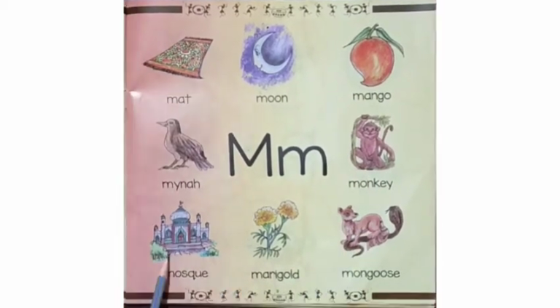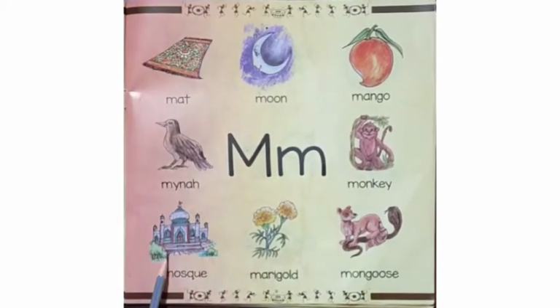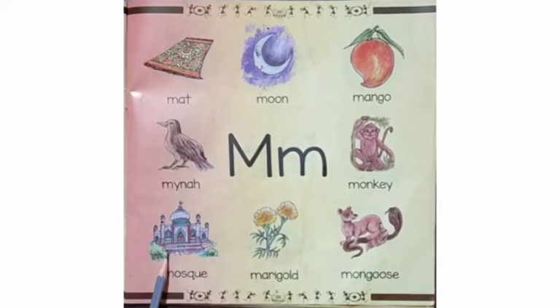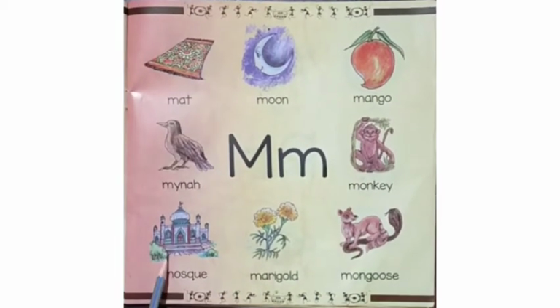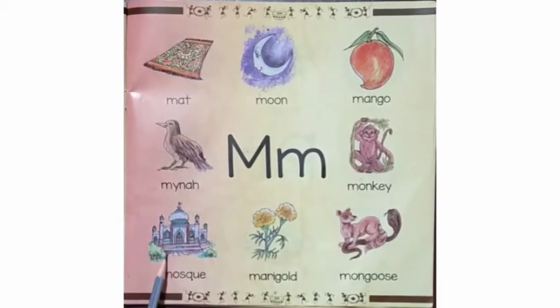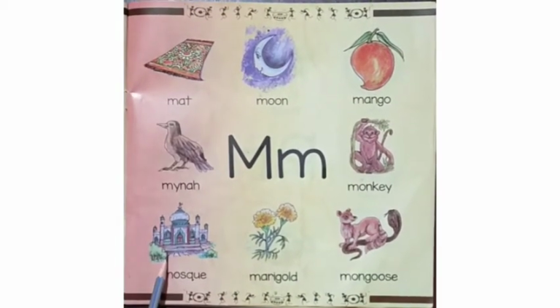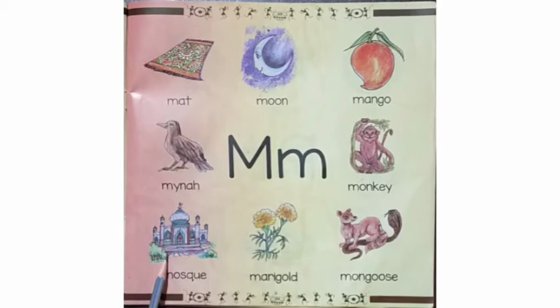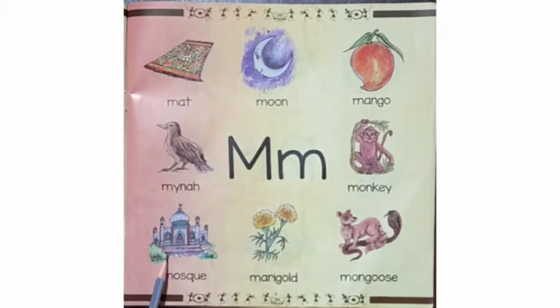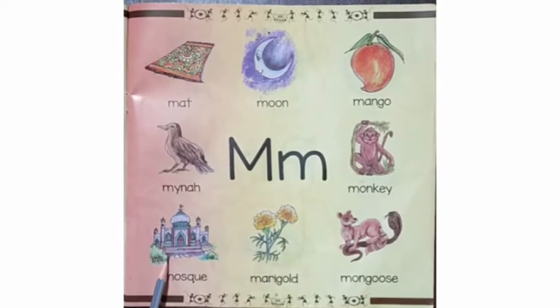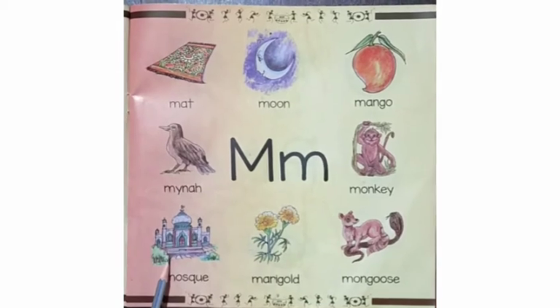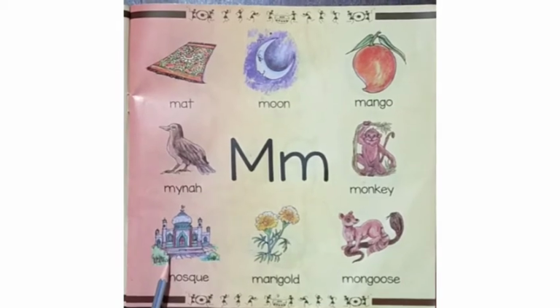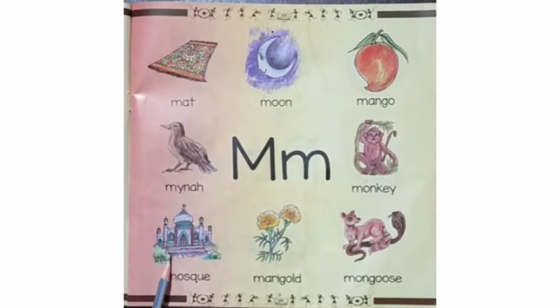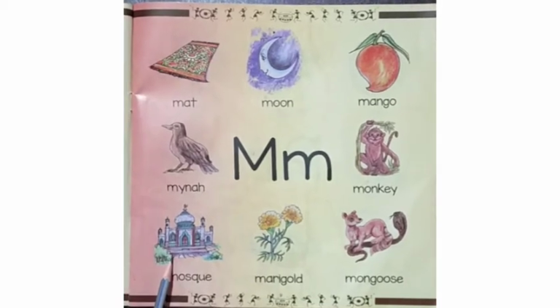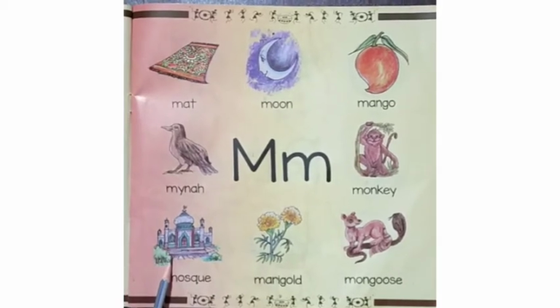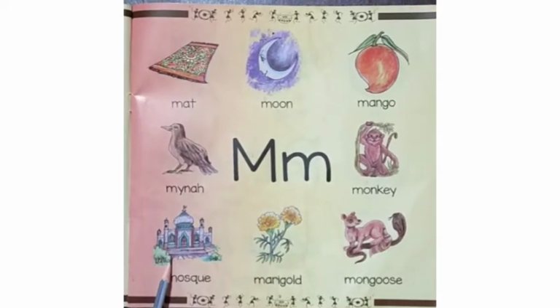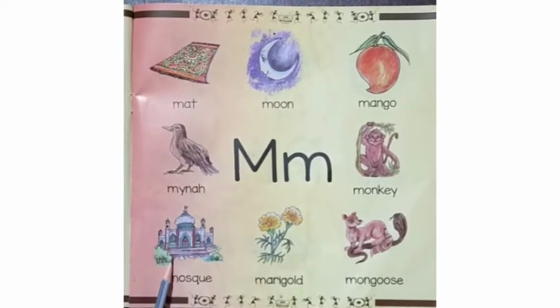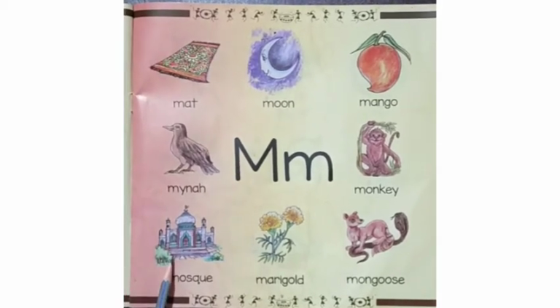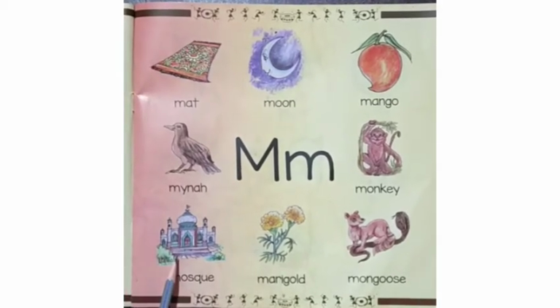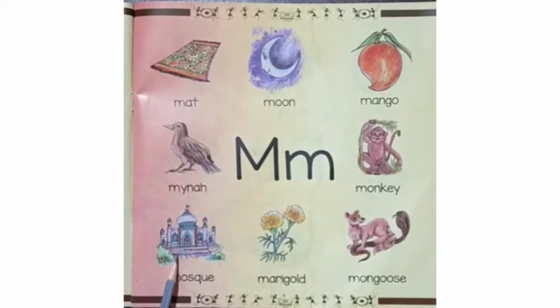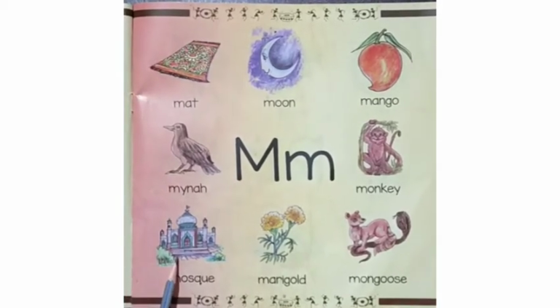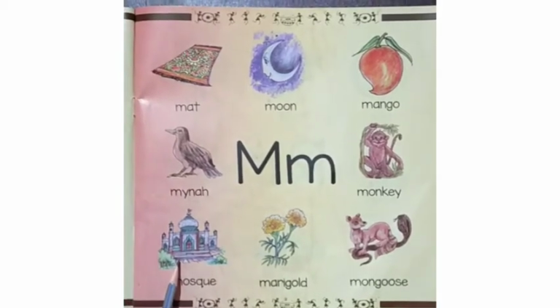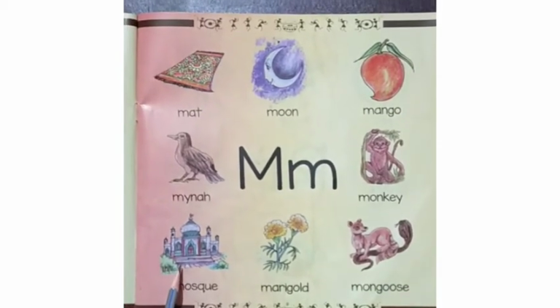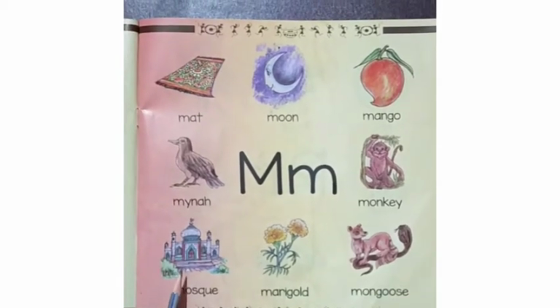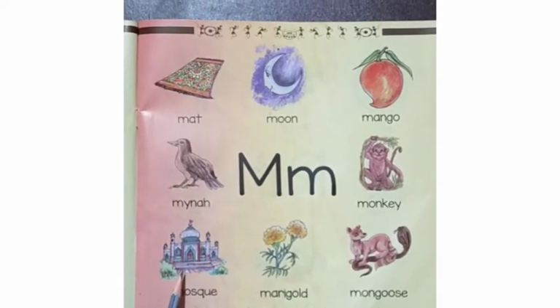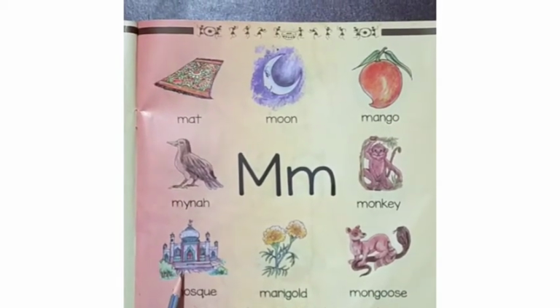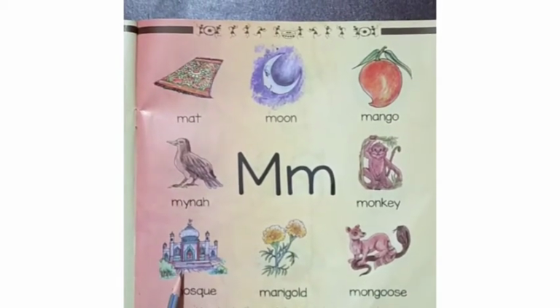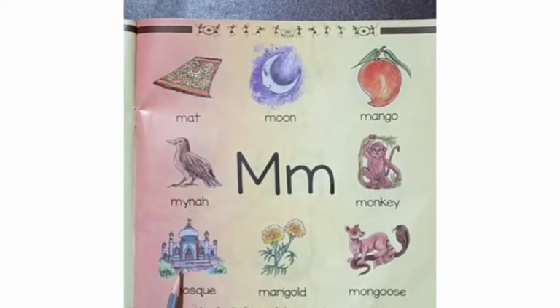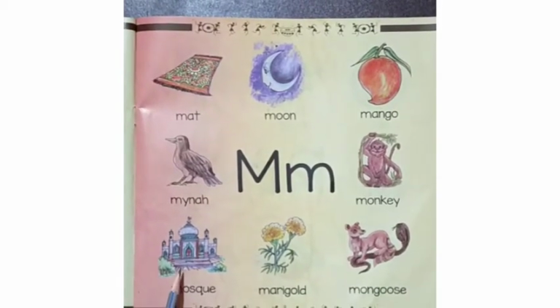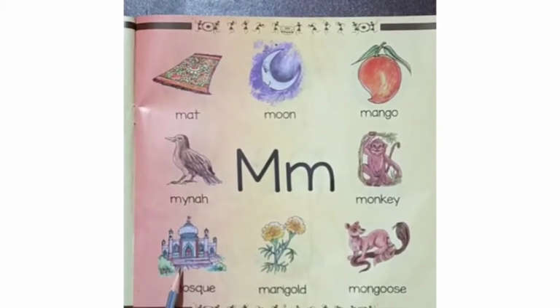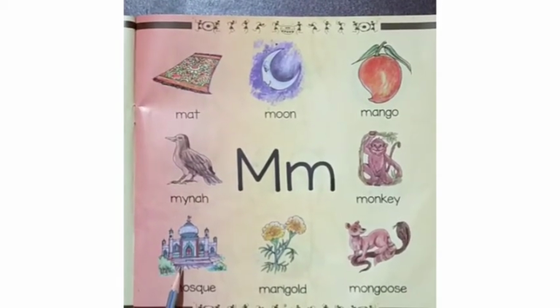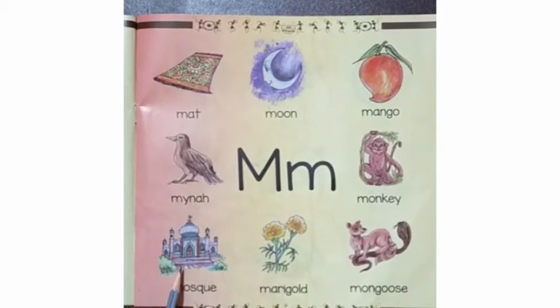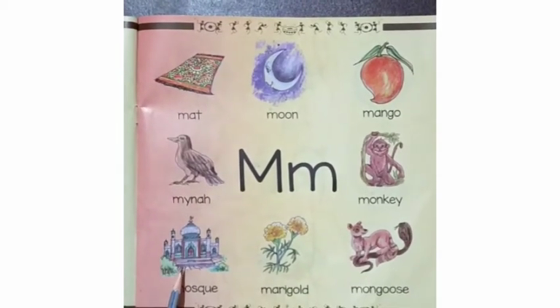Here is the picture of a mosque. It is a place of worship of Muslims.